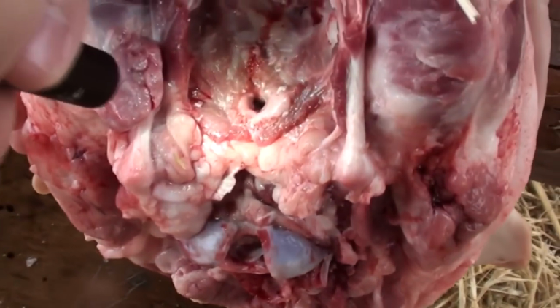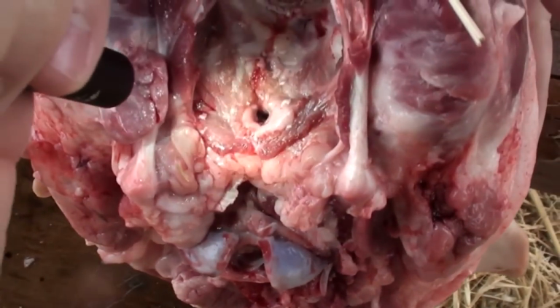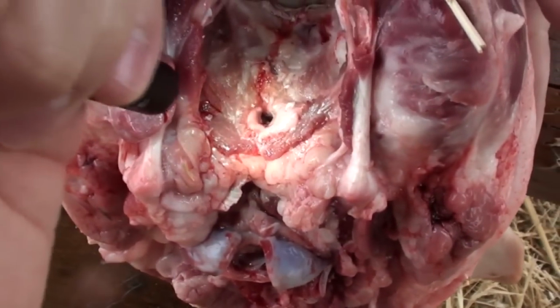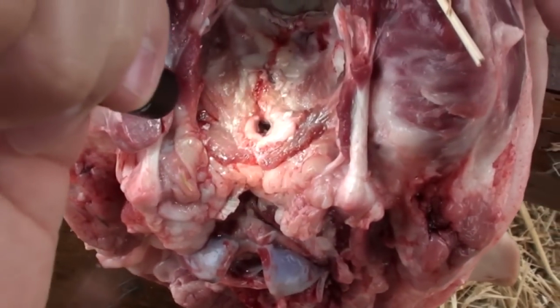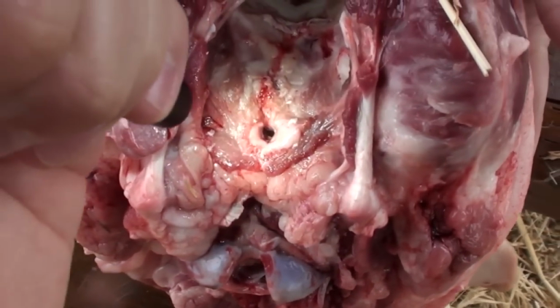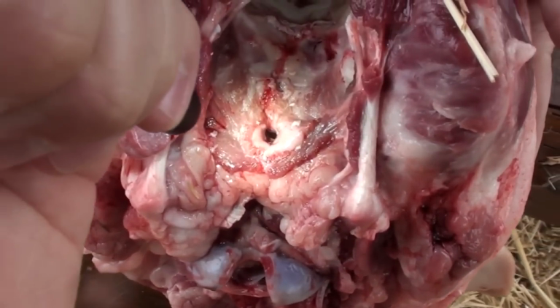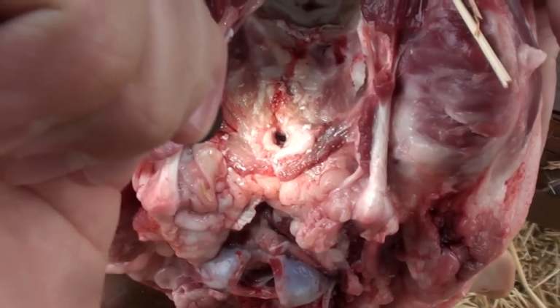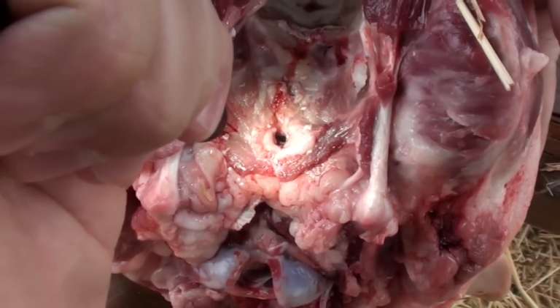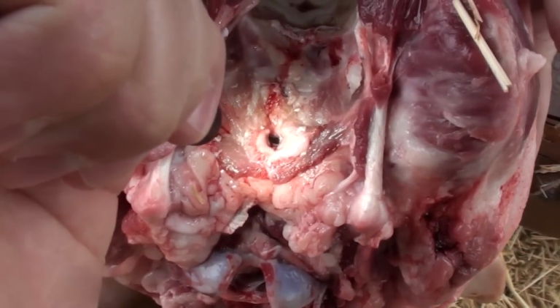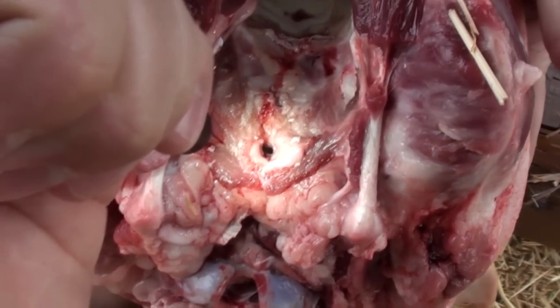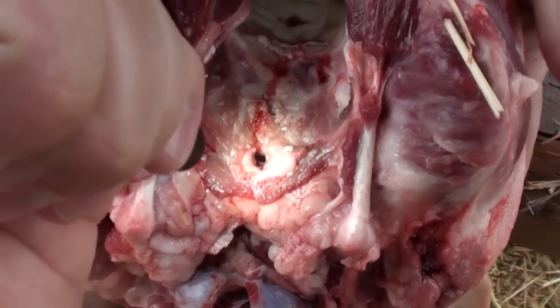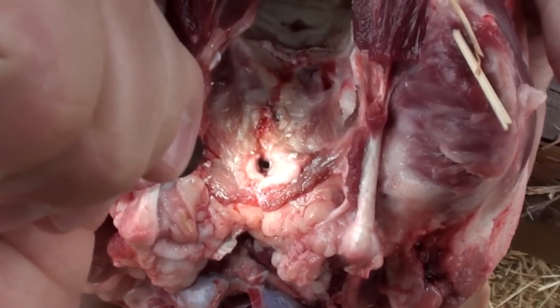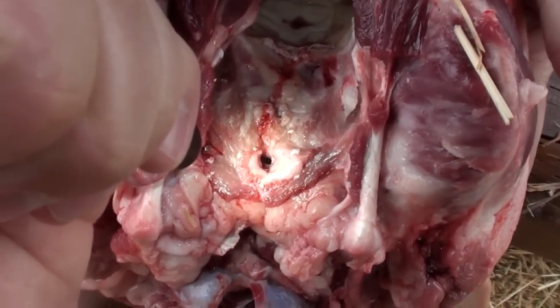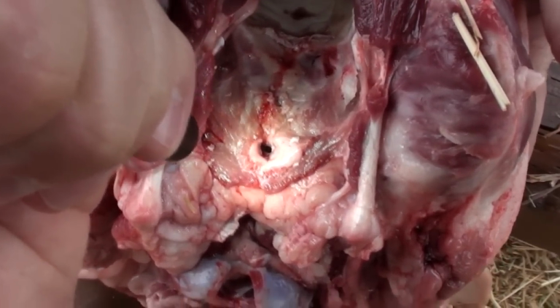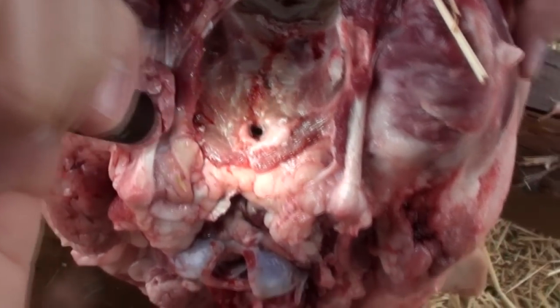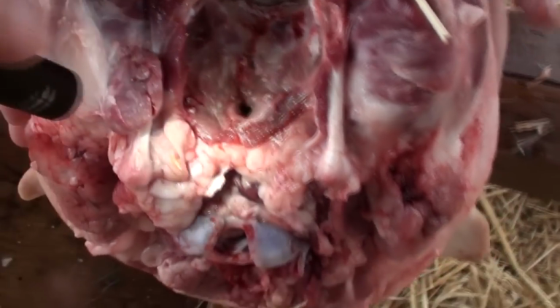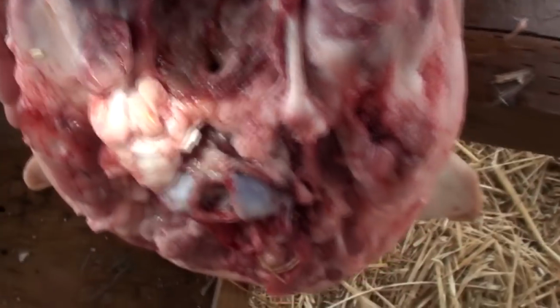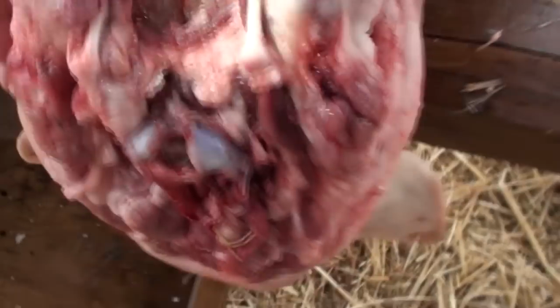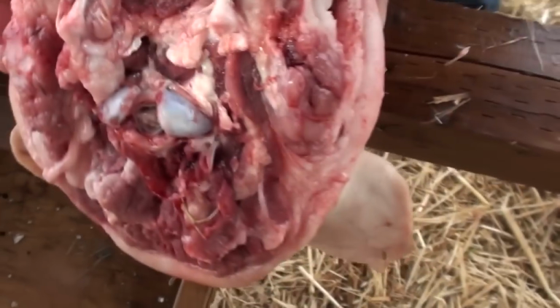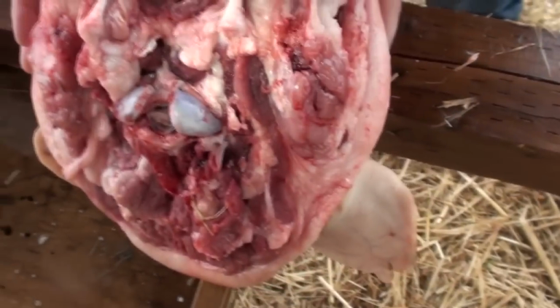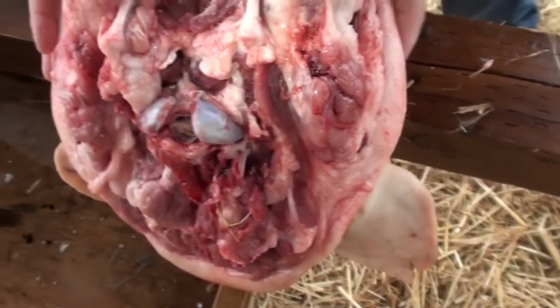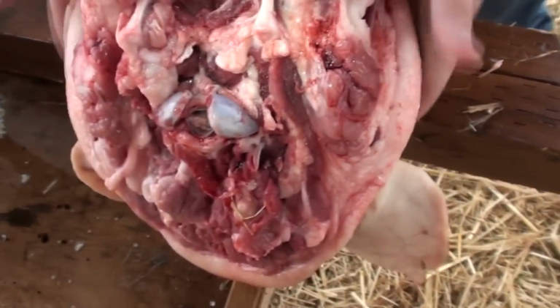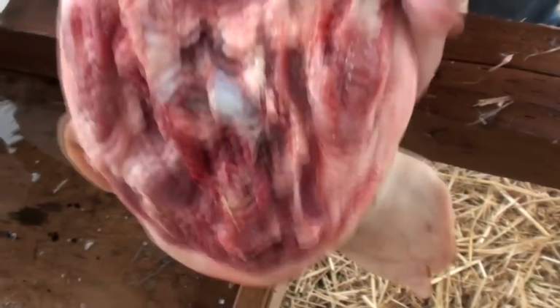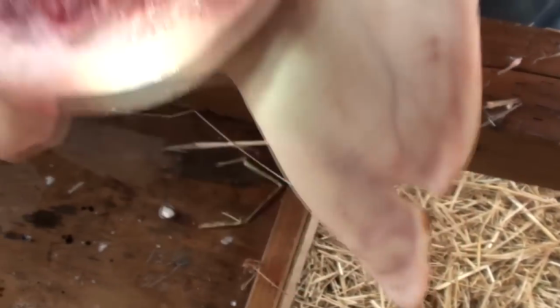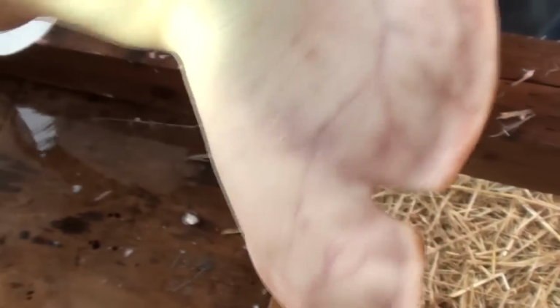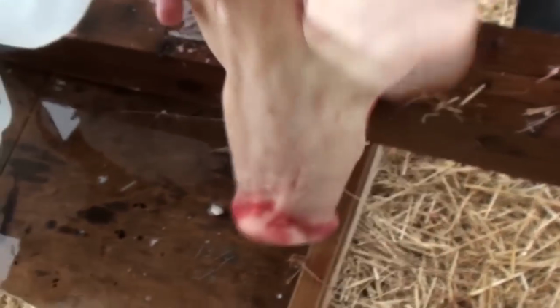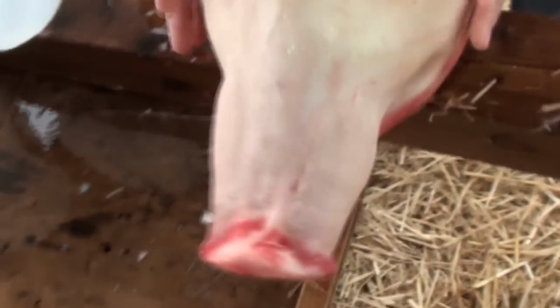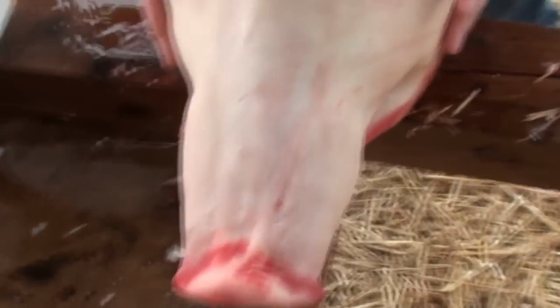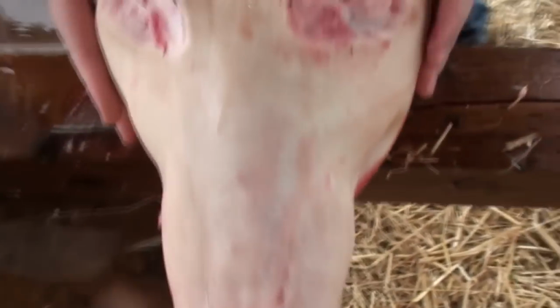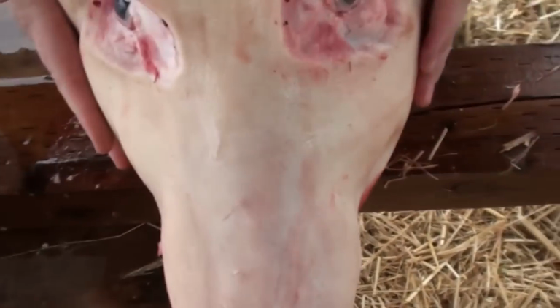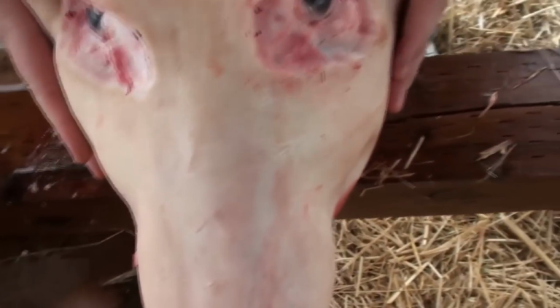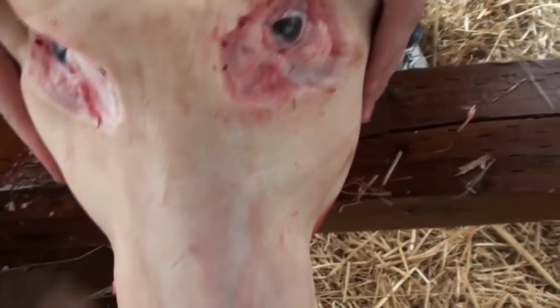Yeah, you can see it right there — there's the exit wound. We'll show you the entrance. Flip it on over — there's the entrance.